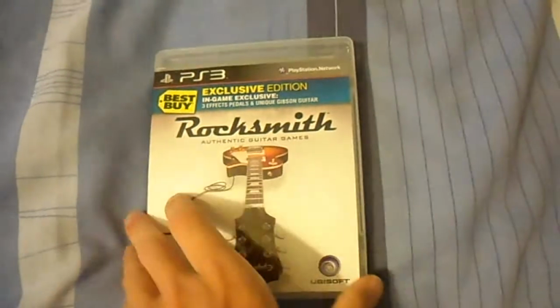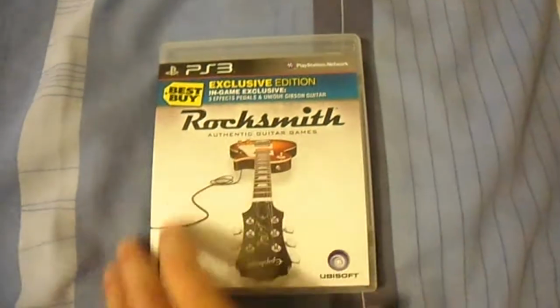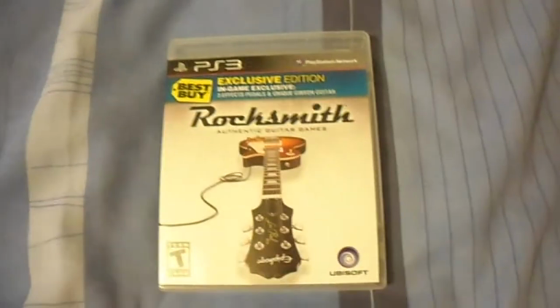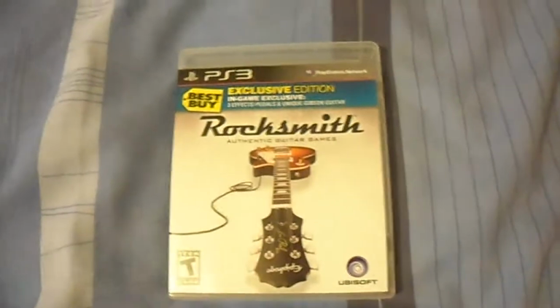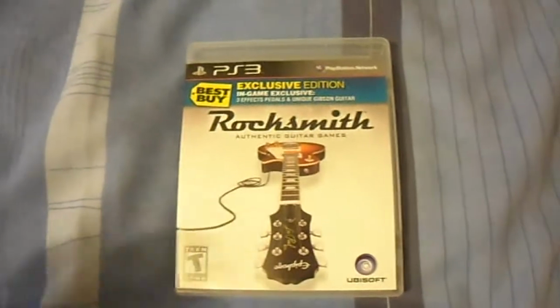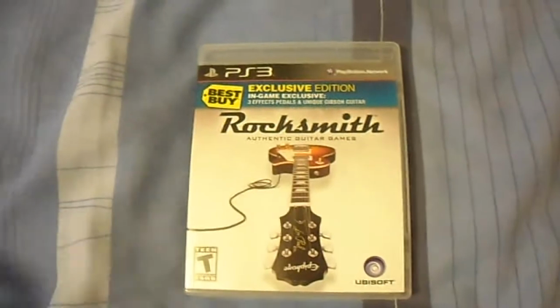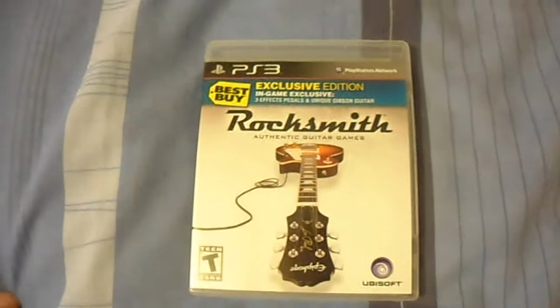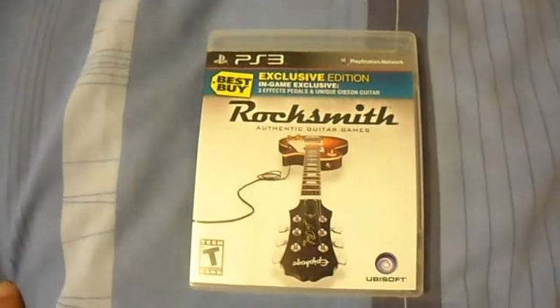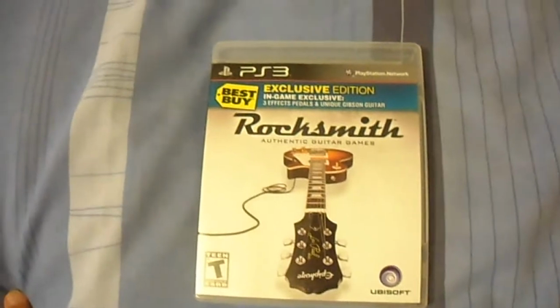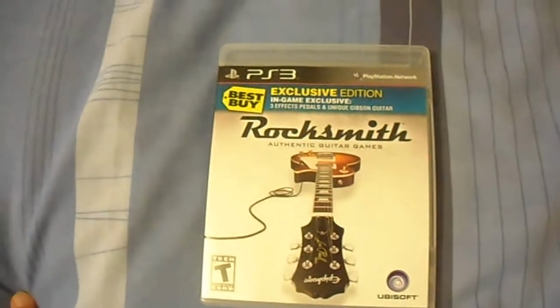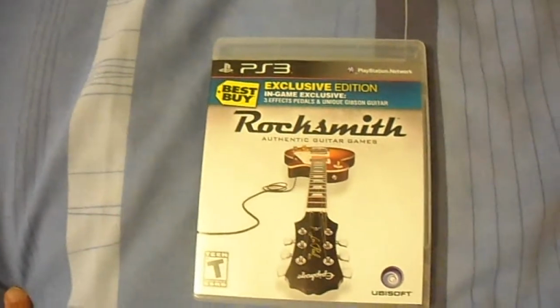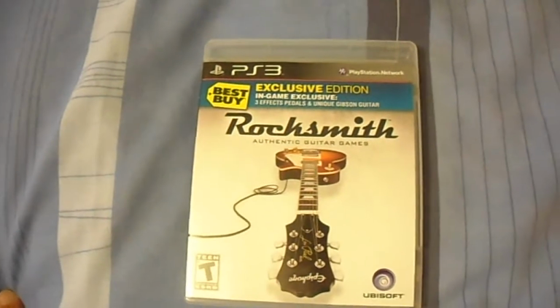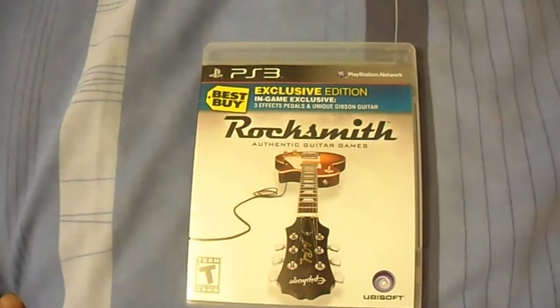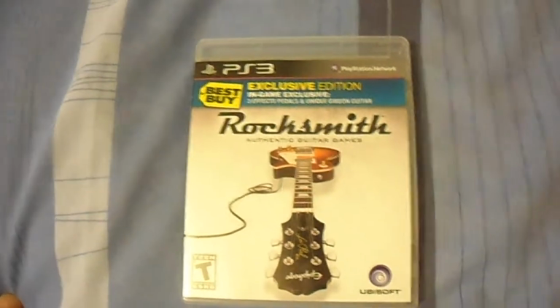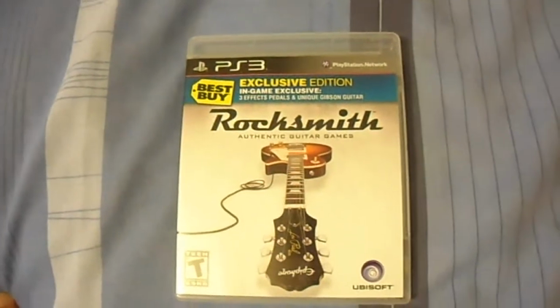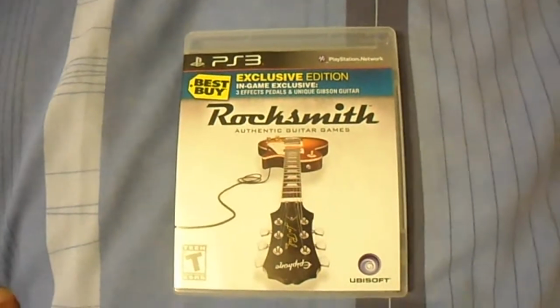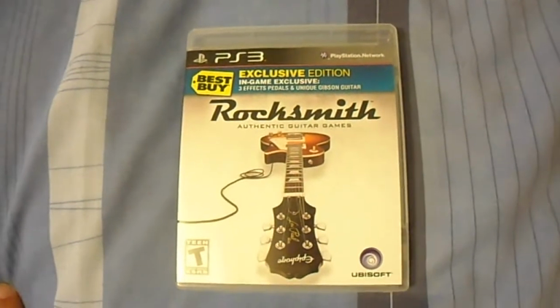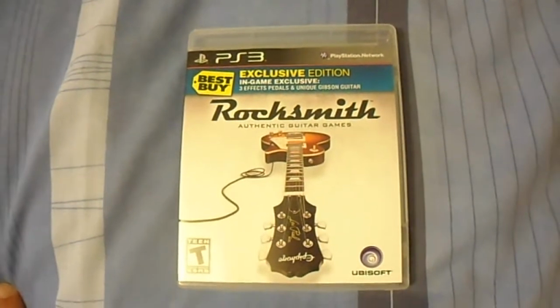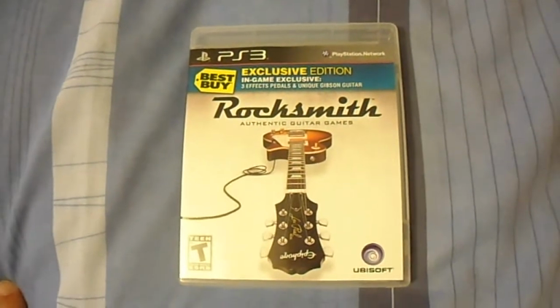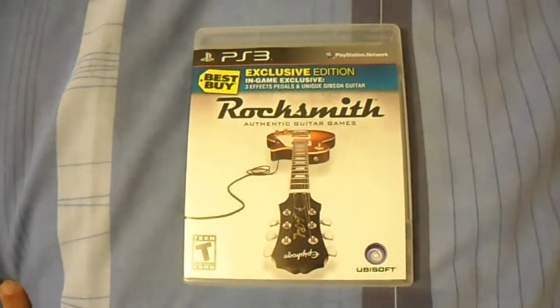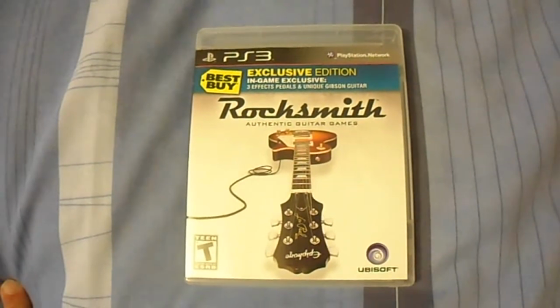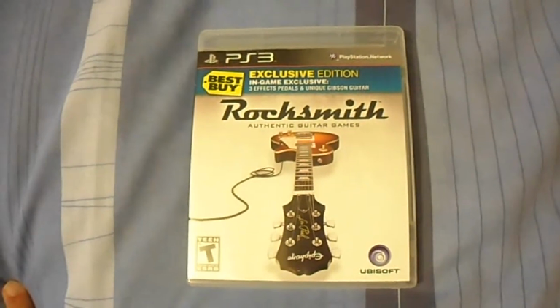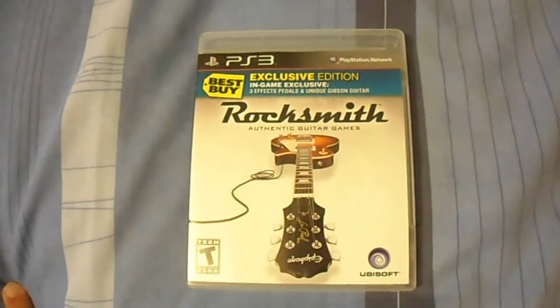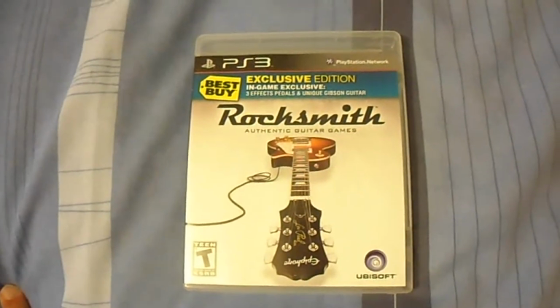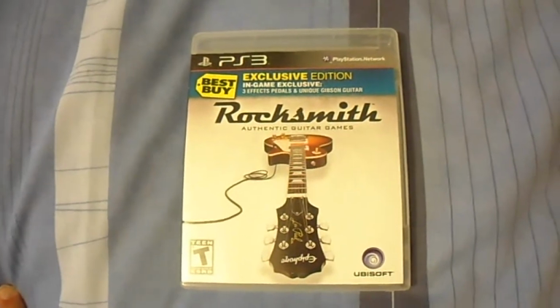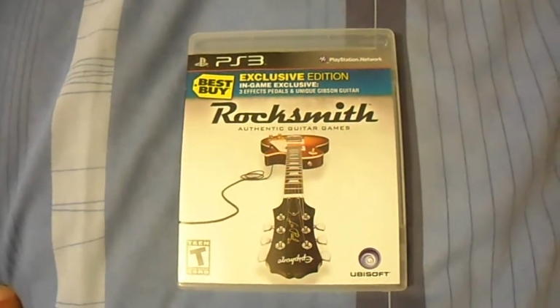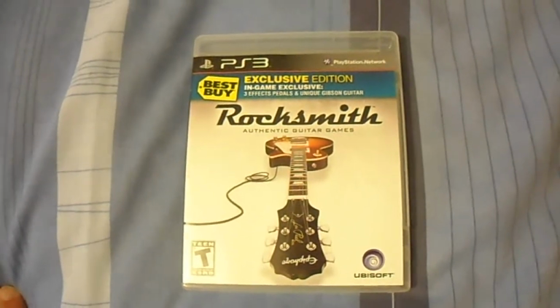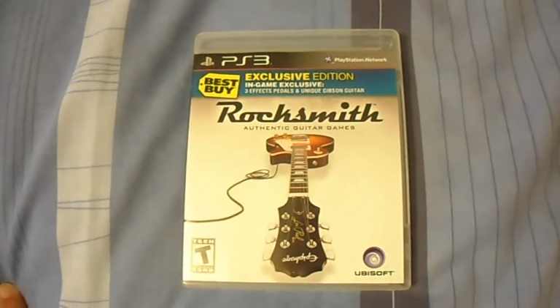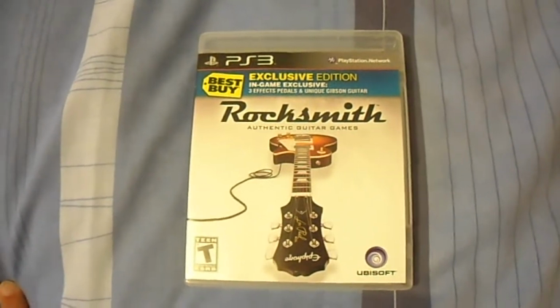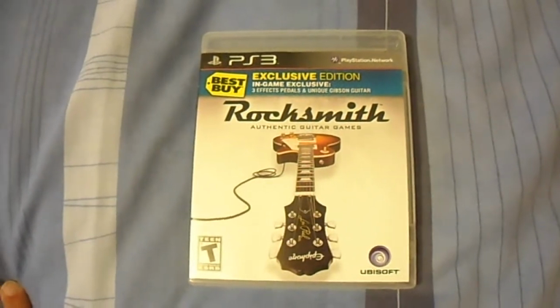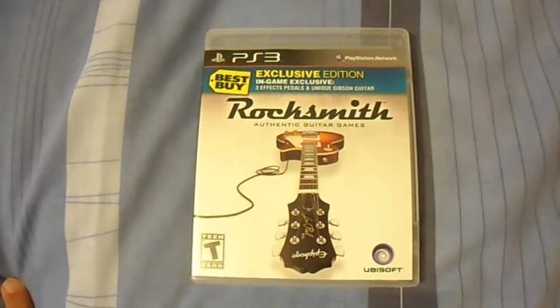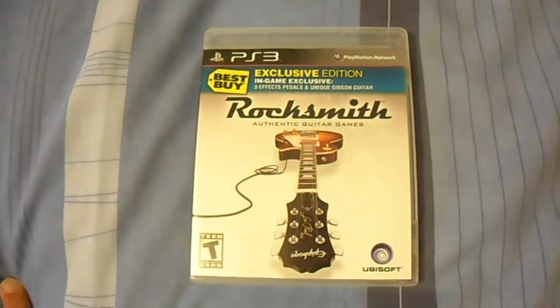Obviously each string has a different colour, kind of like Guitar Hero but obviously quite different.